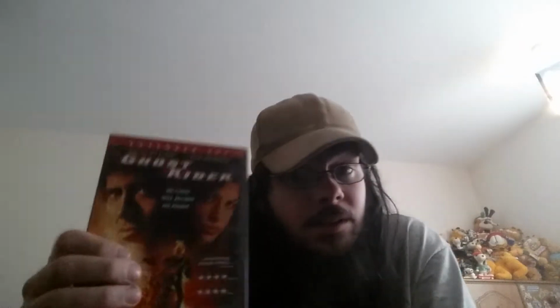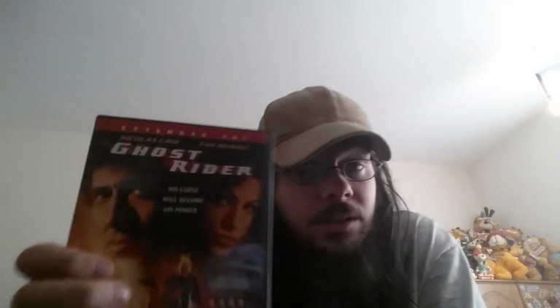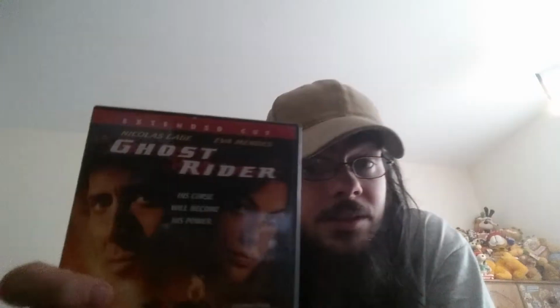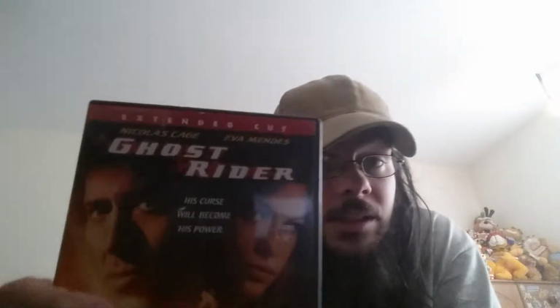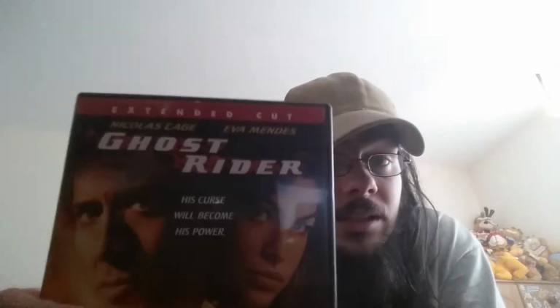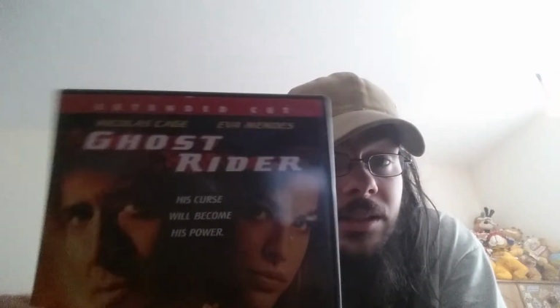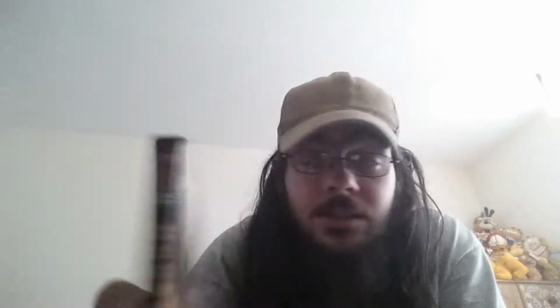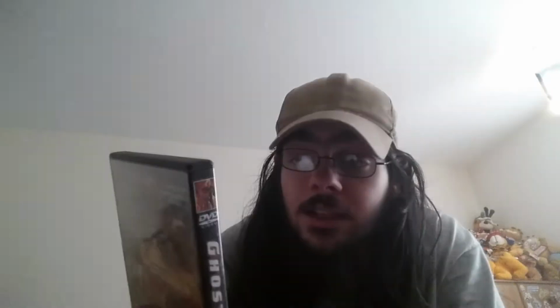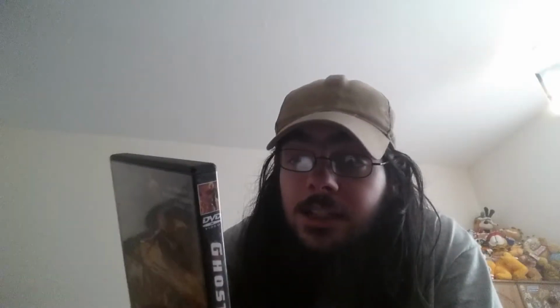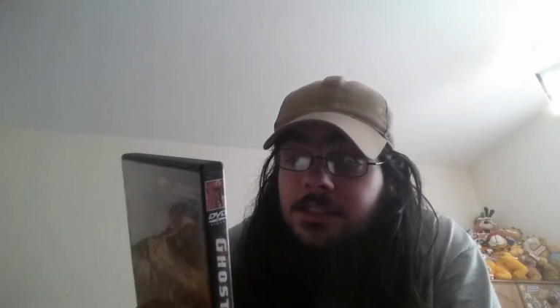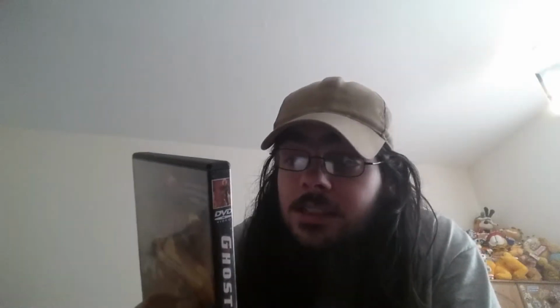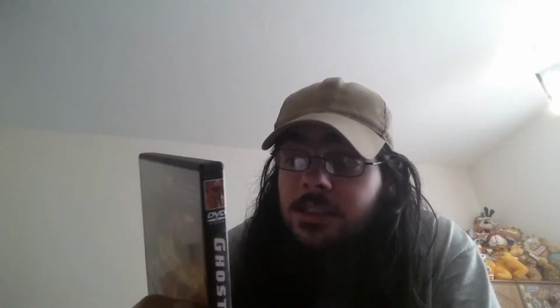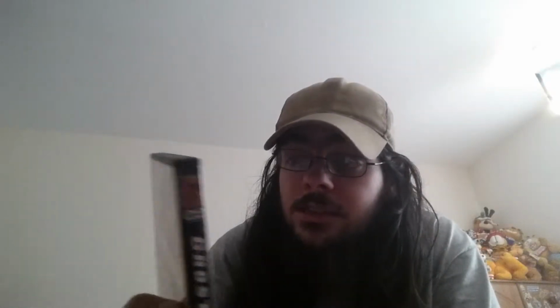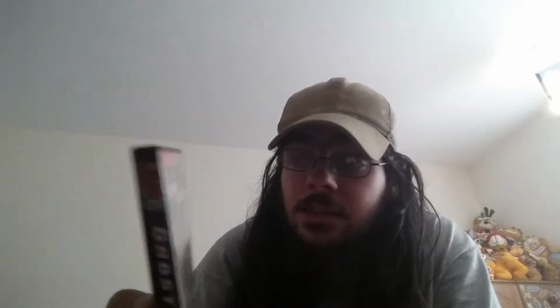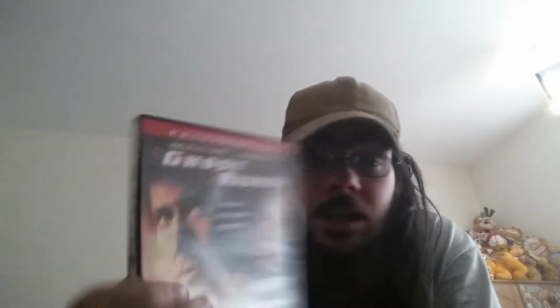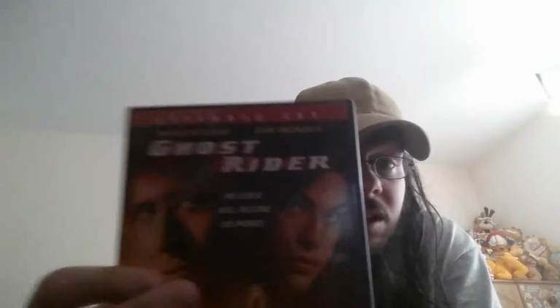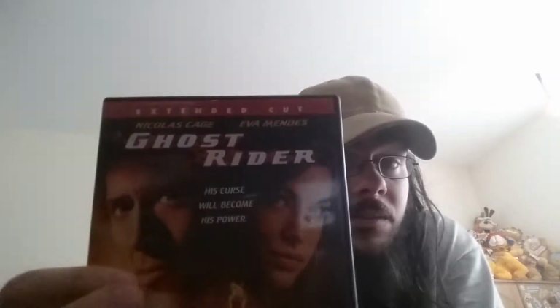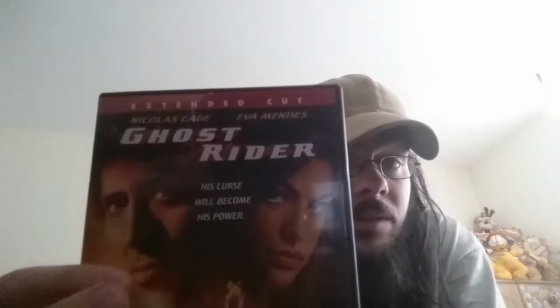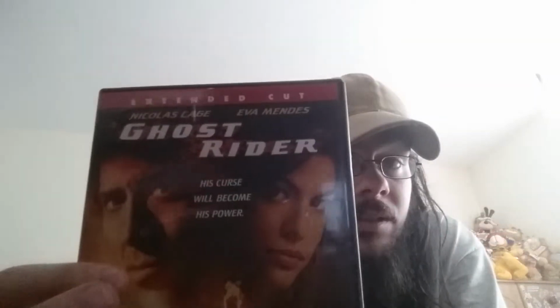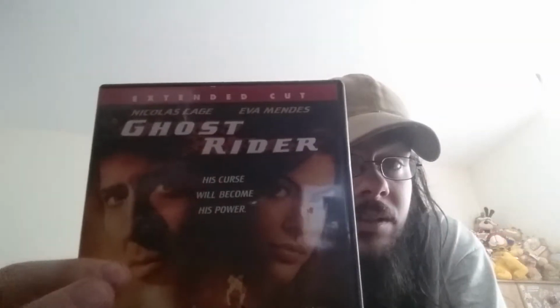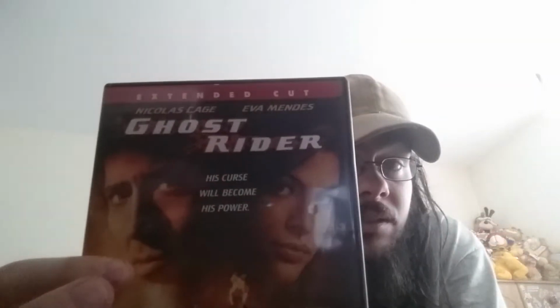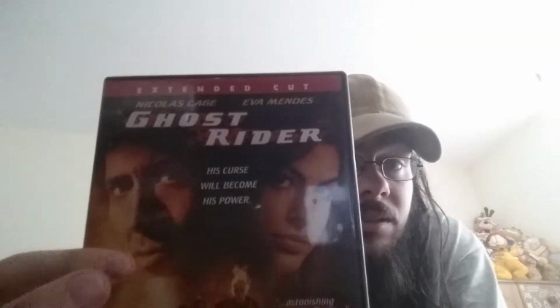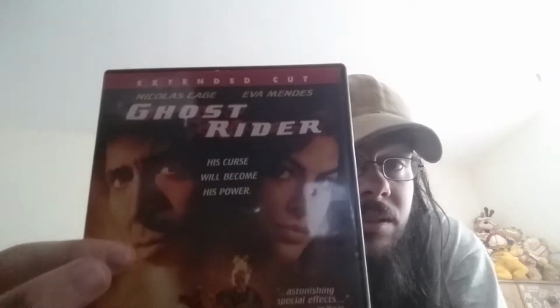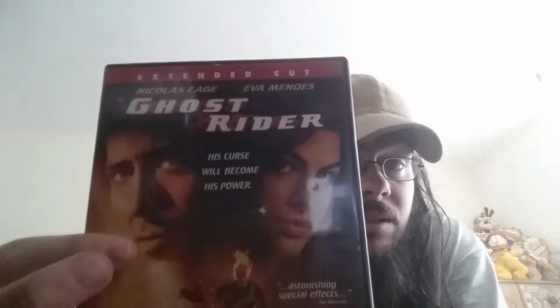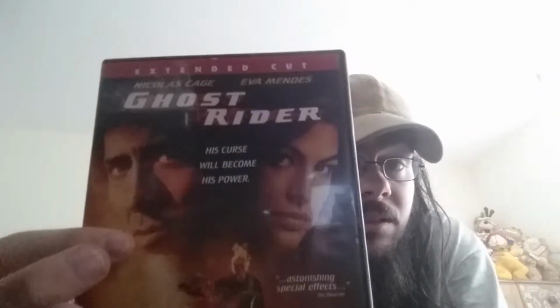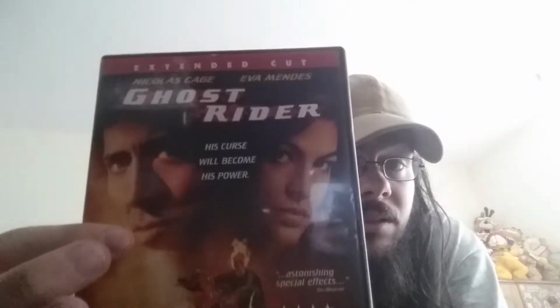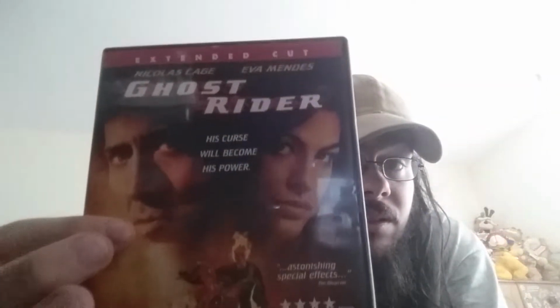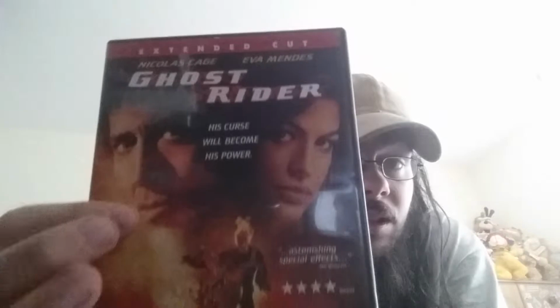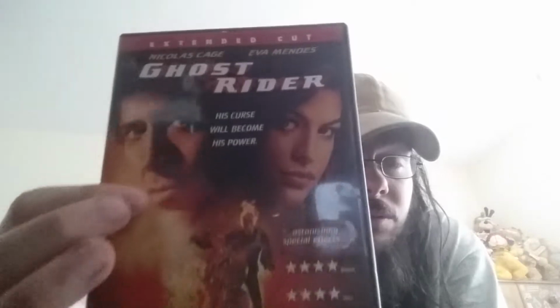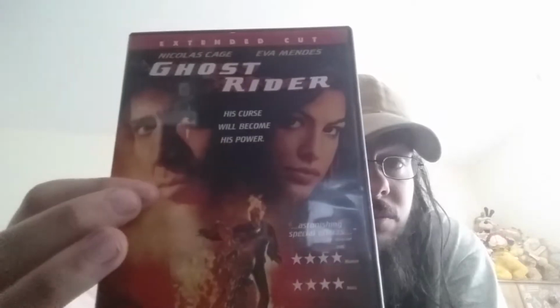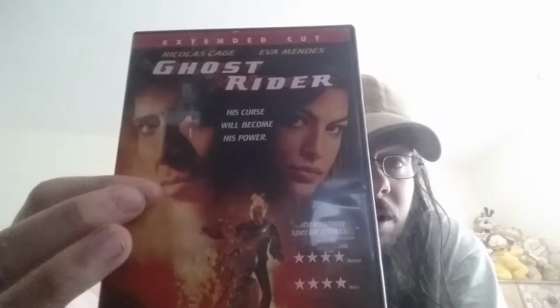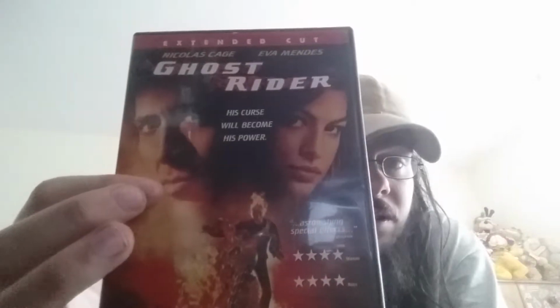Now we have the extended cut of Ghost Rider.